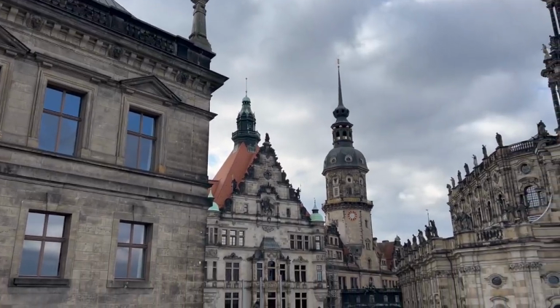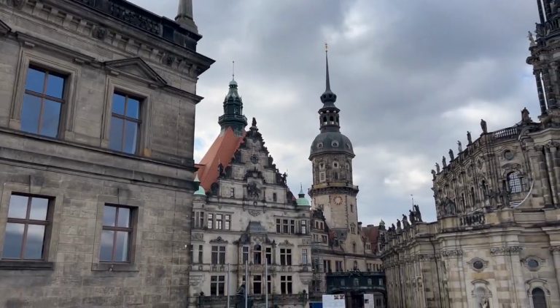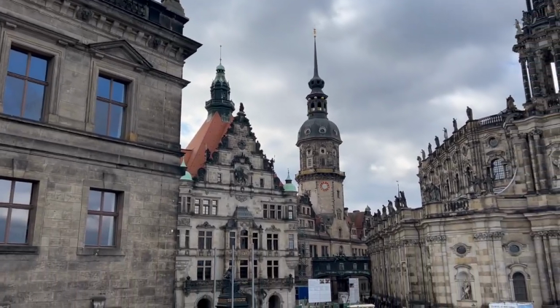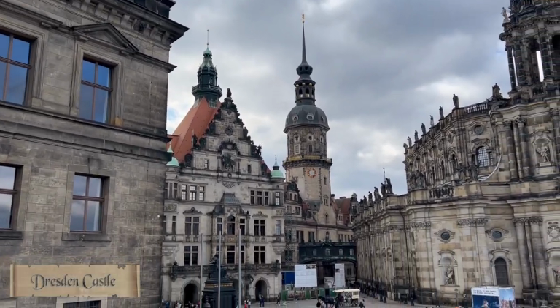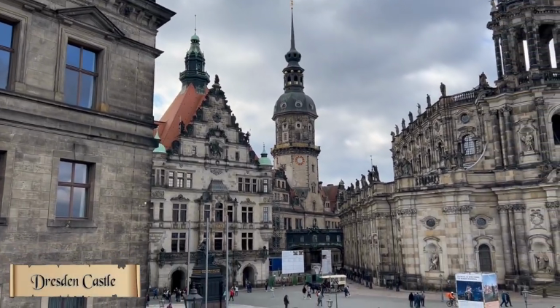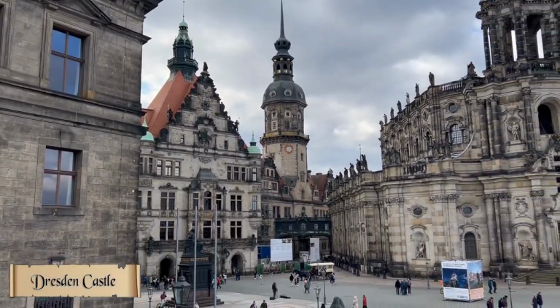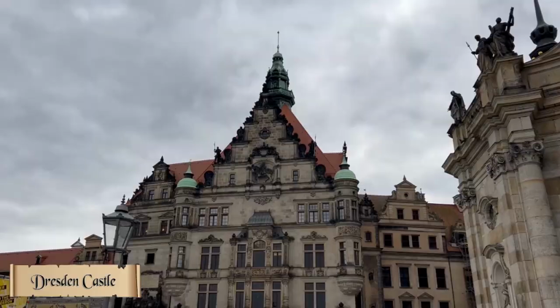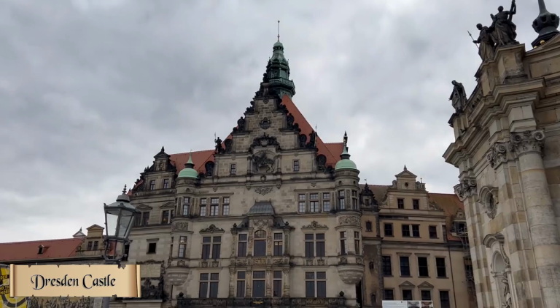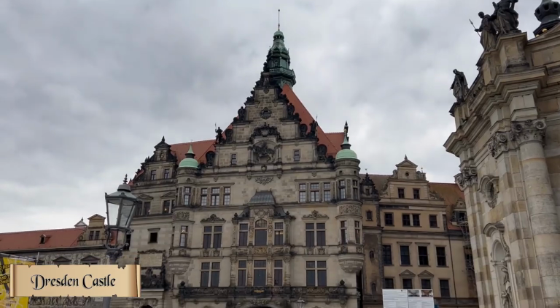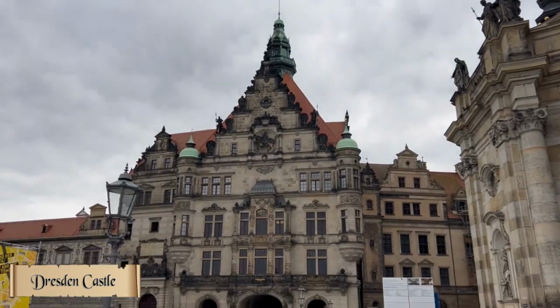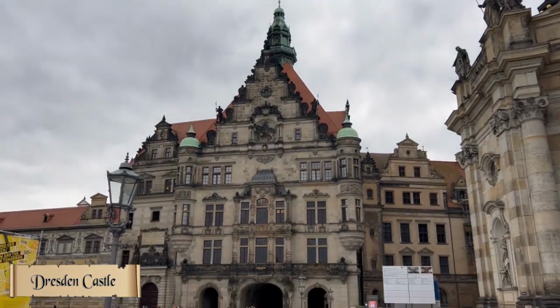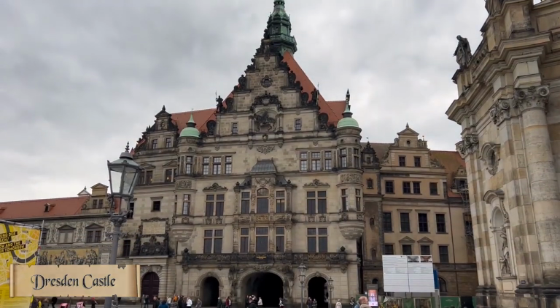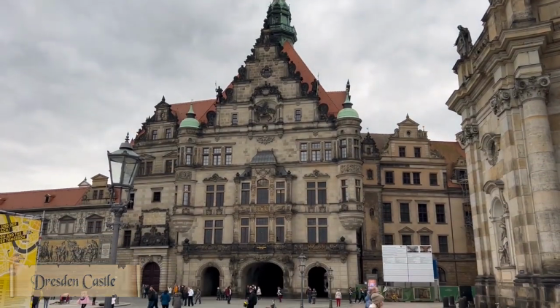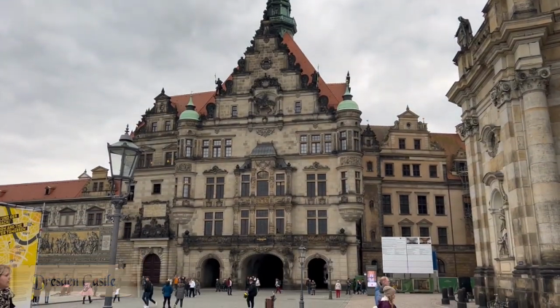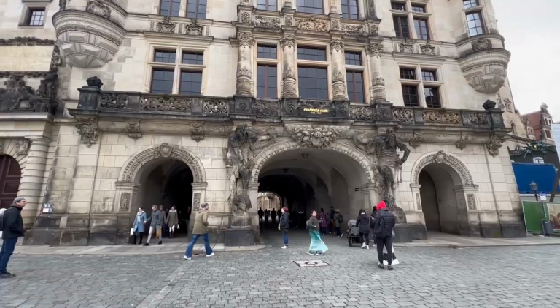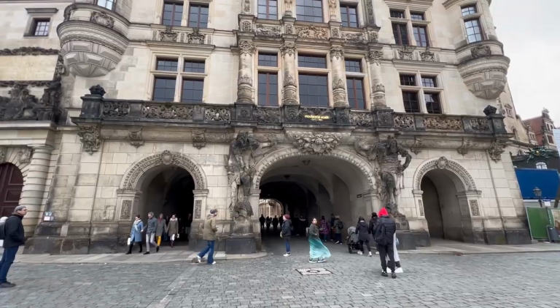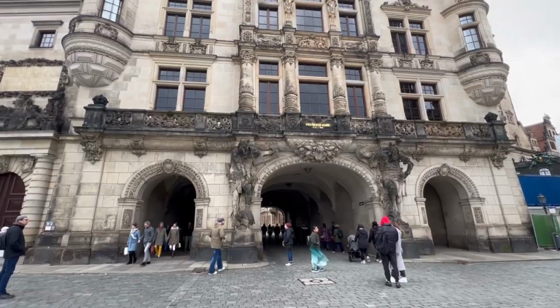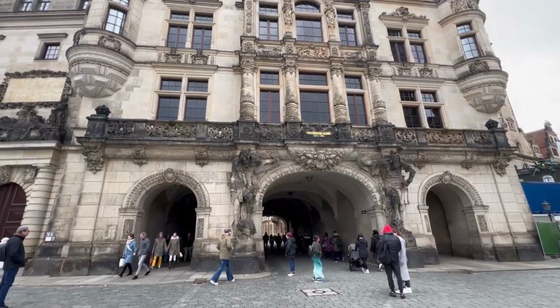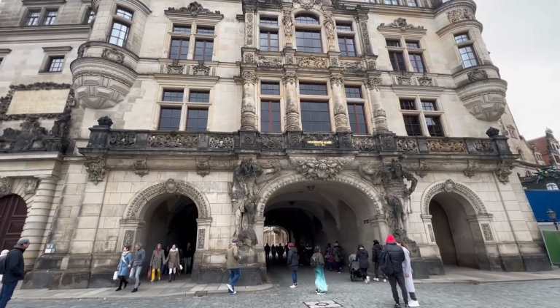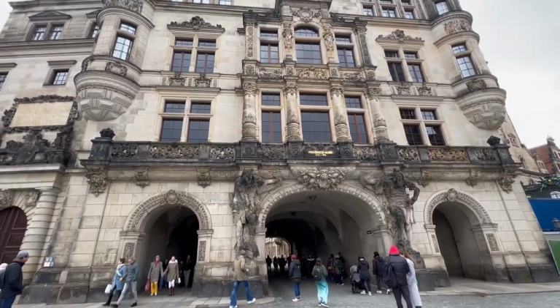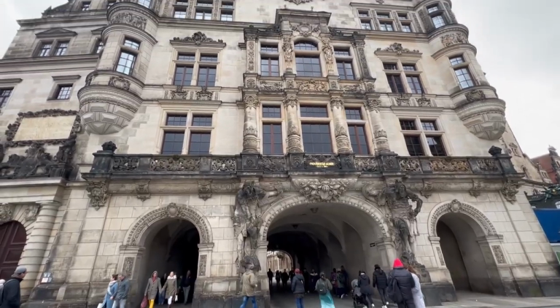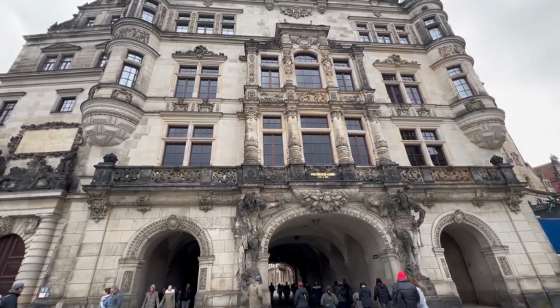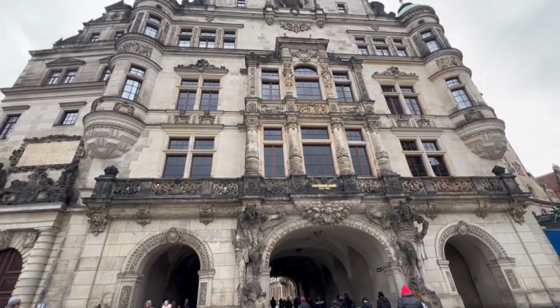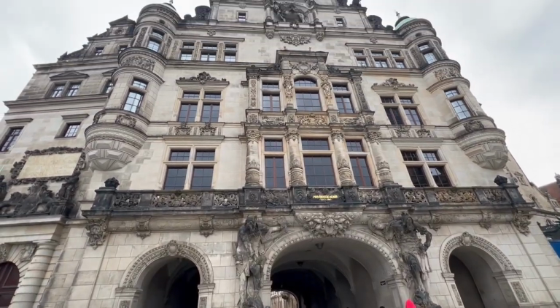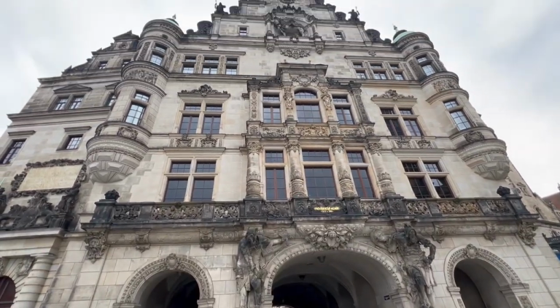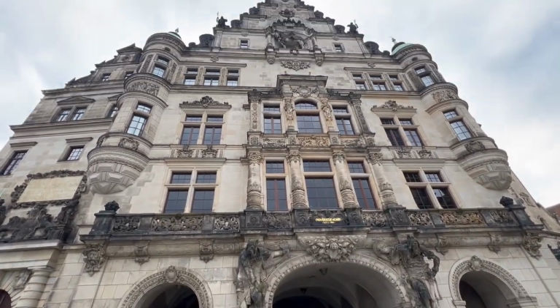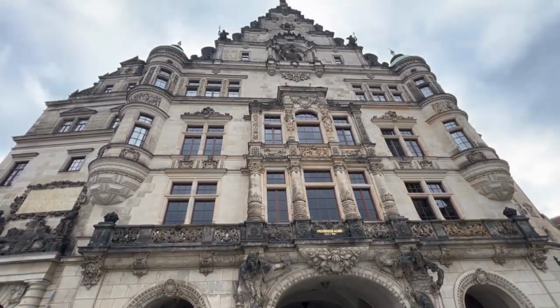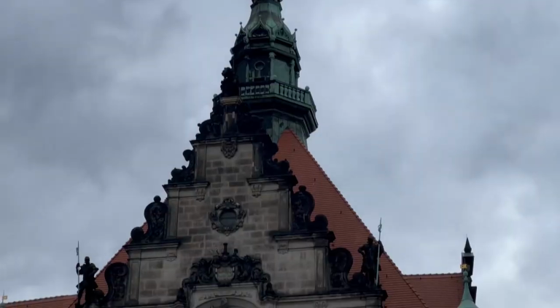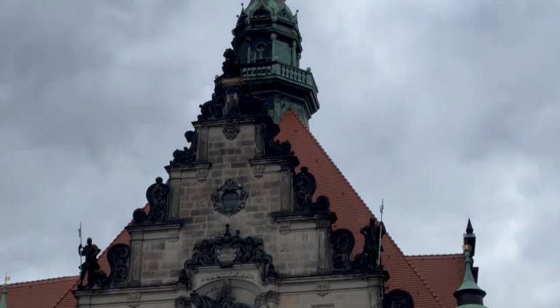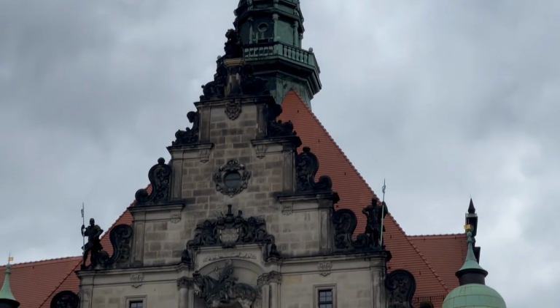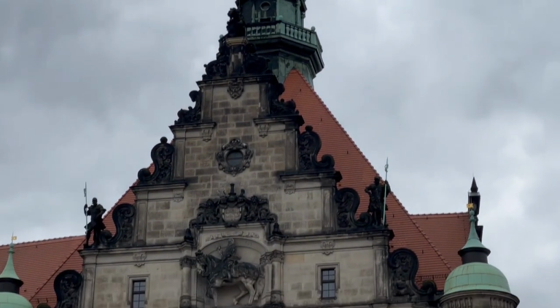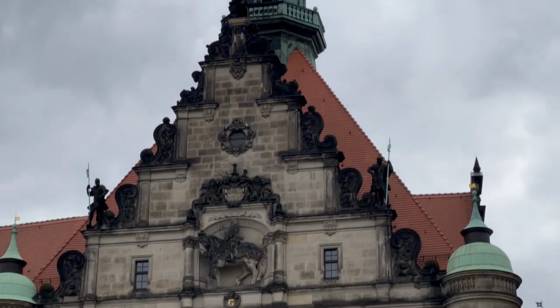This is Dresden Castle, or the Royal Palace. It is one of the oldest buildings in Dresden.